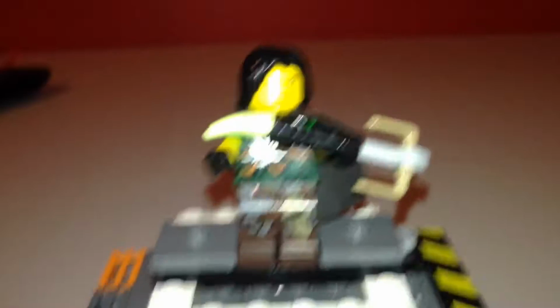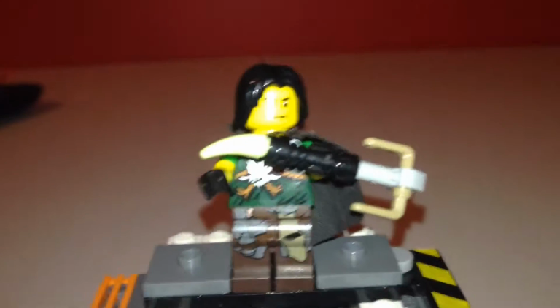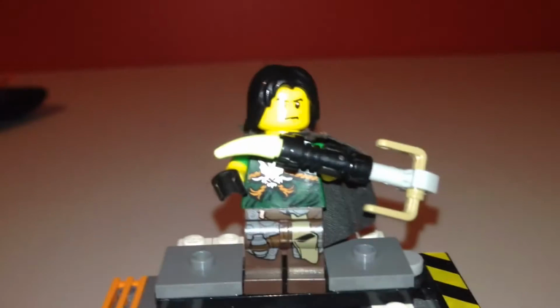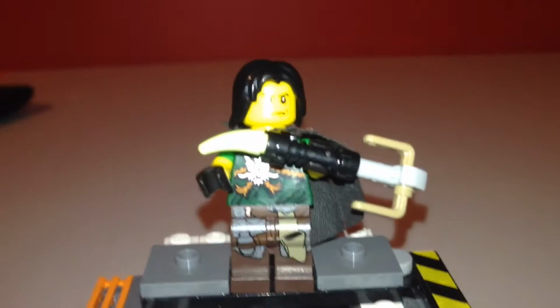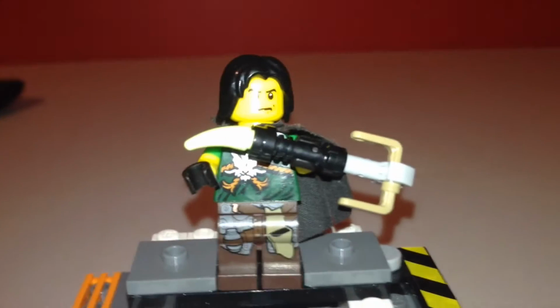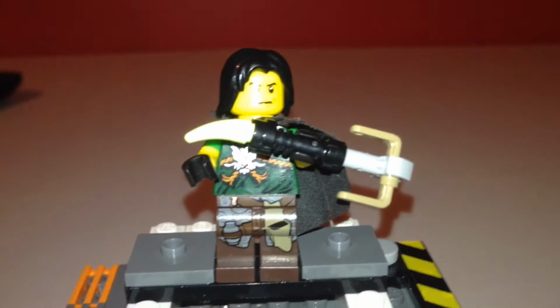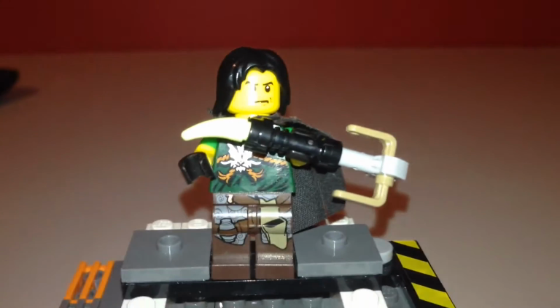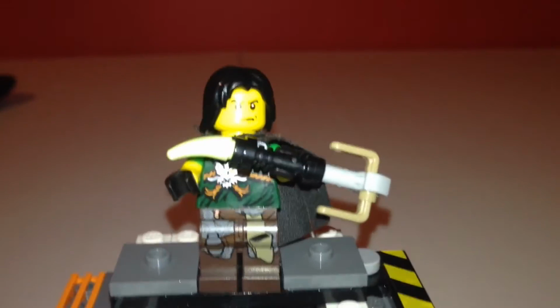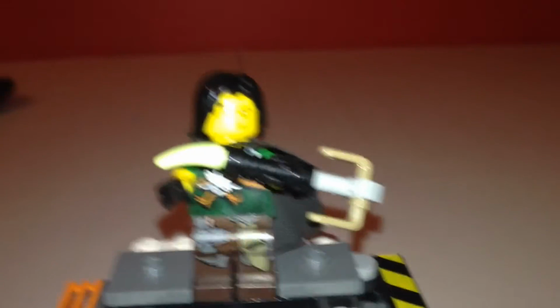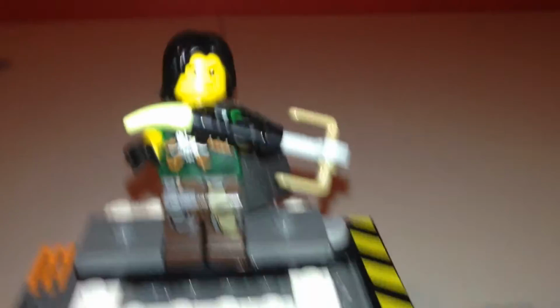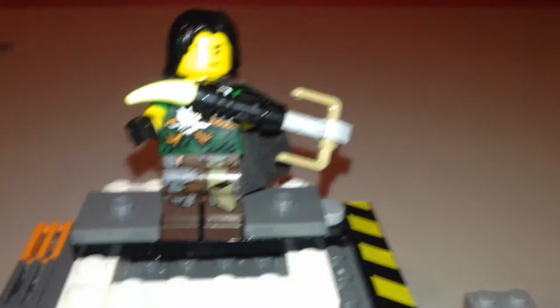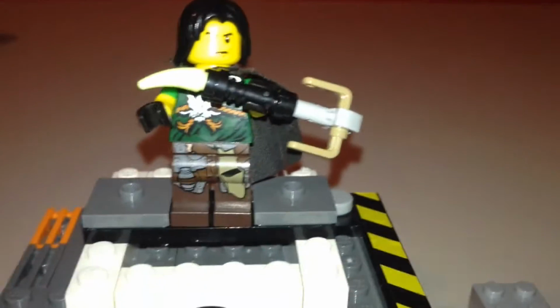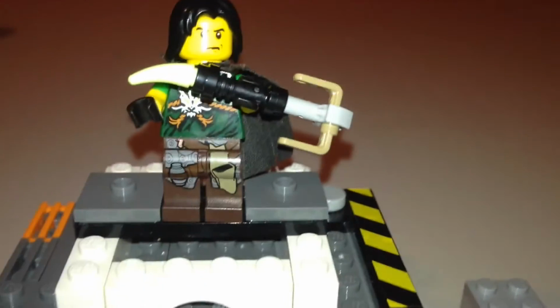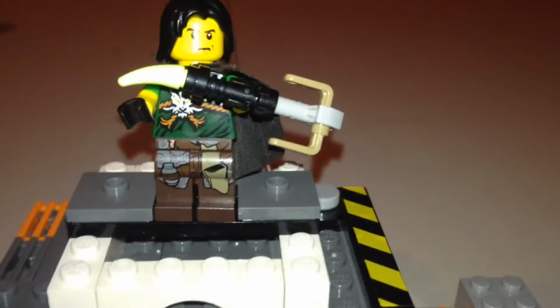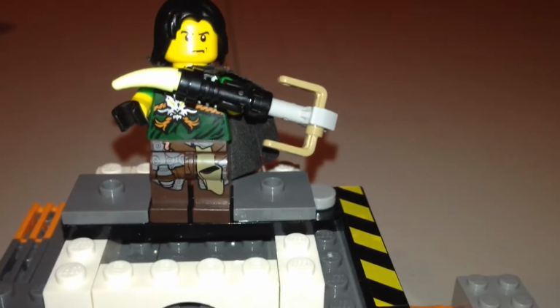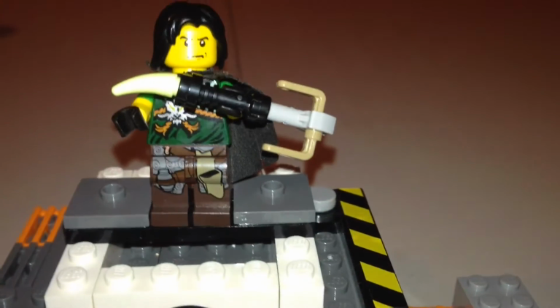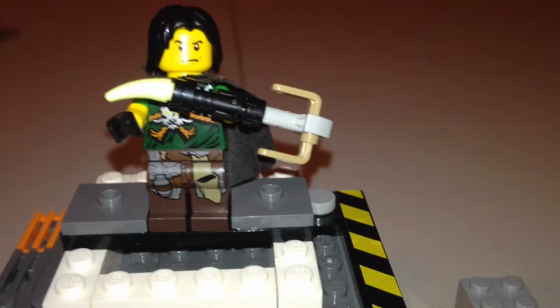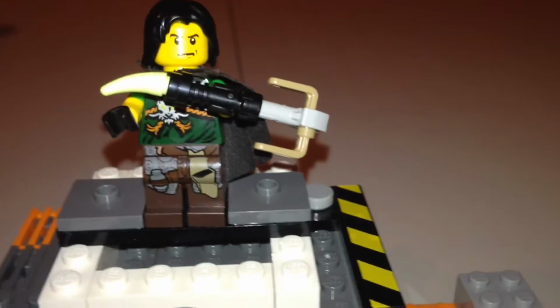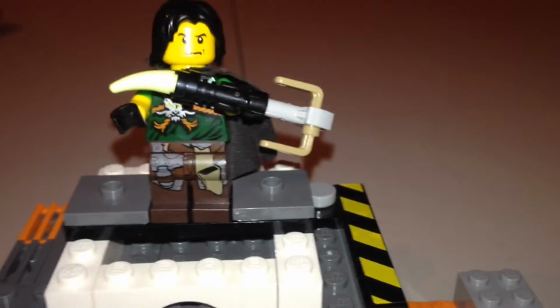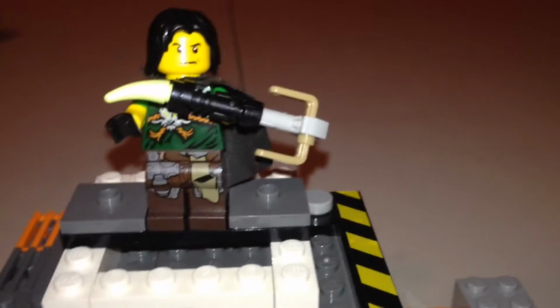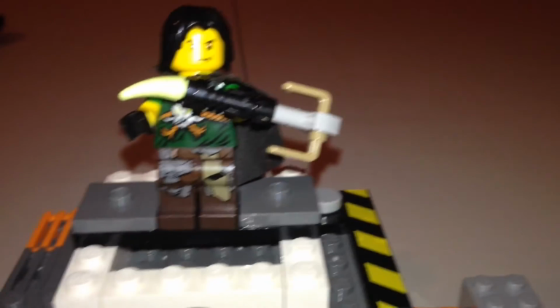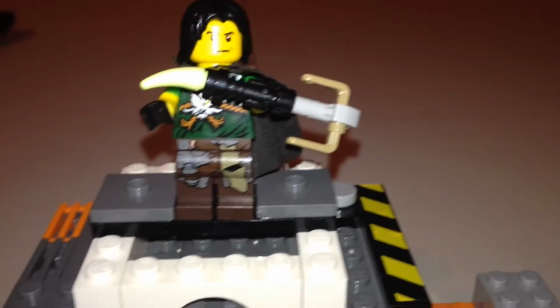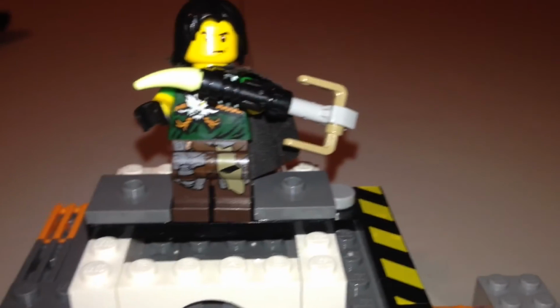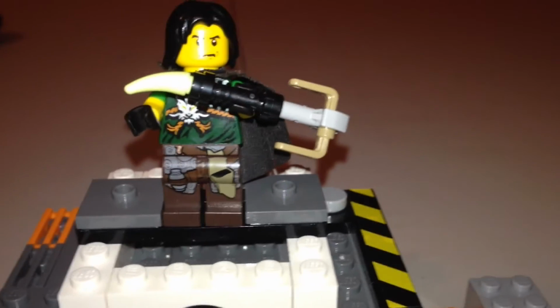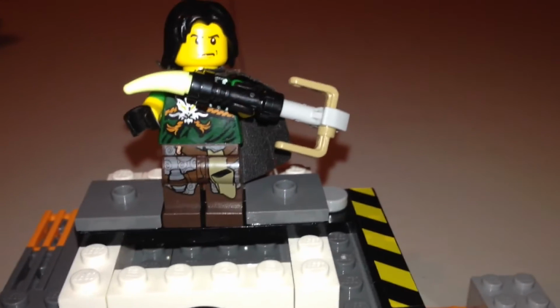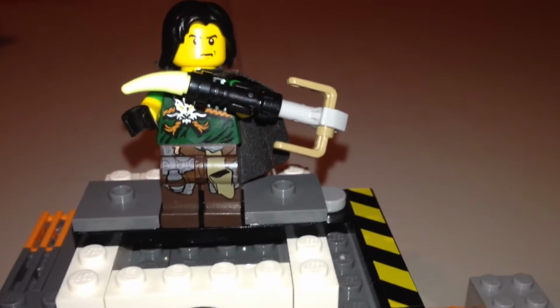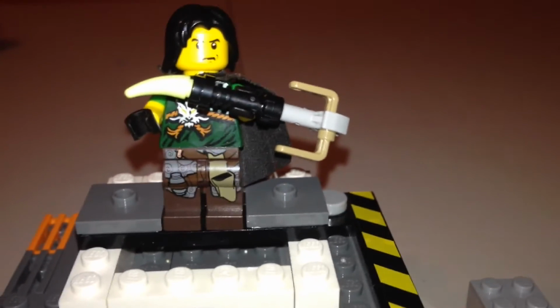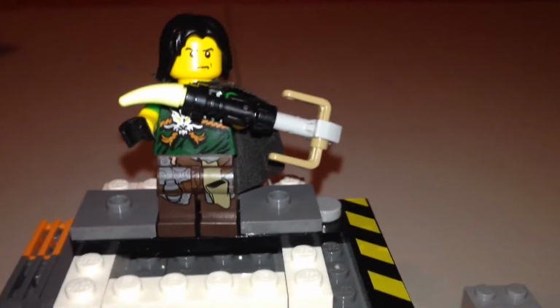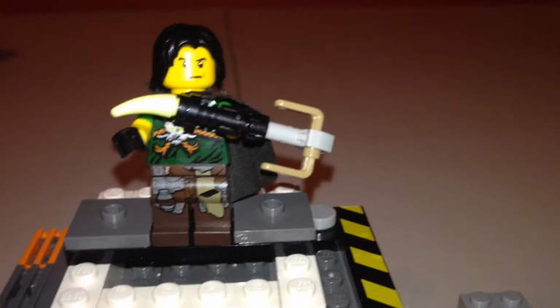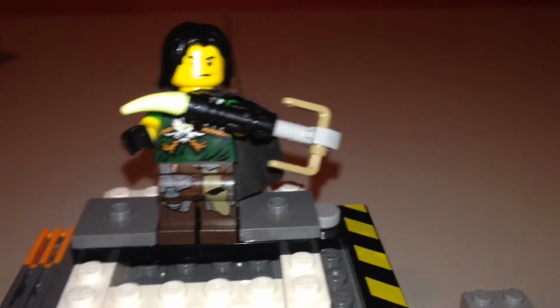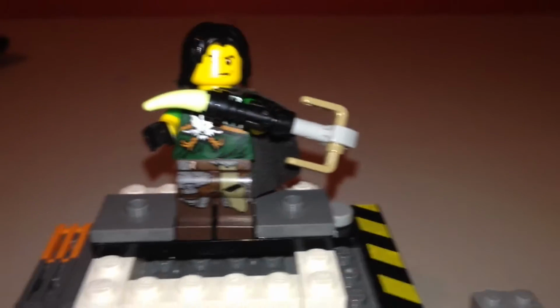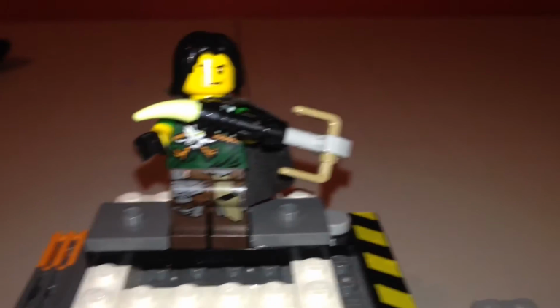It's Jay Walker Studios here today with a Lego Ninjago custom, and this custom is Human Morrow.